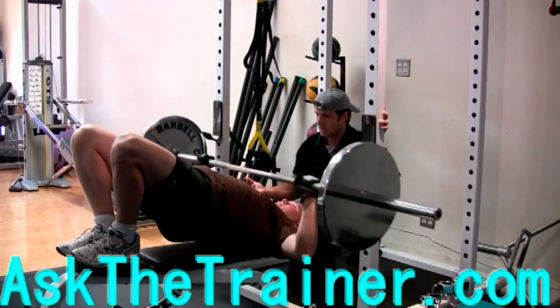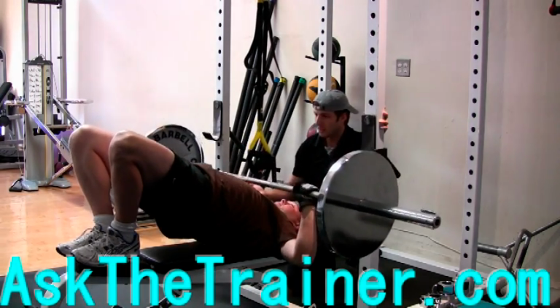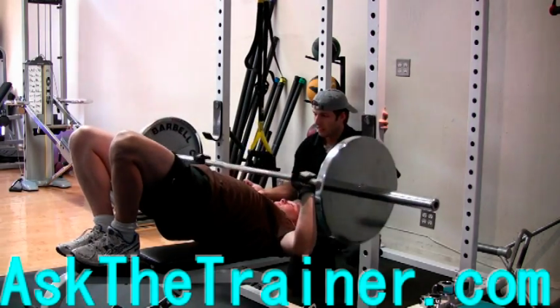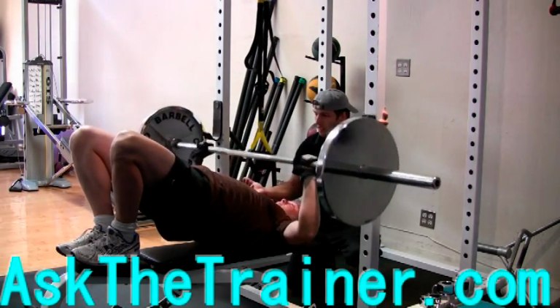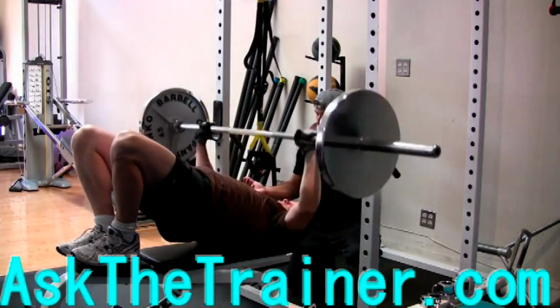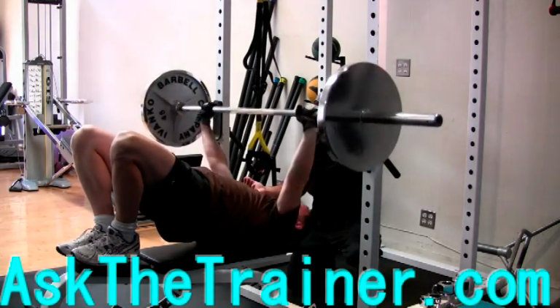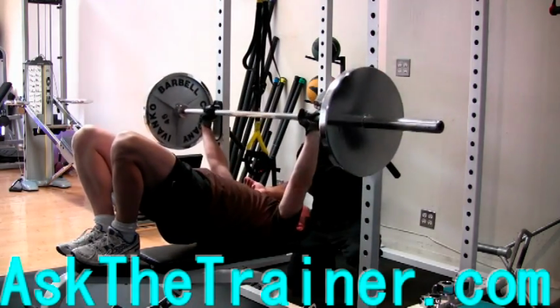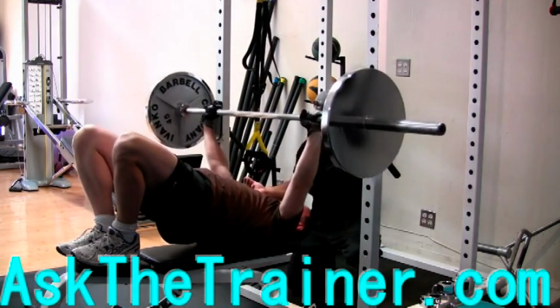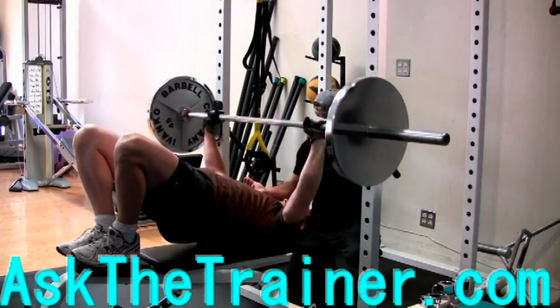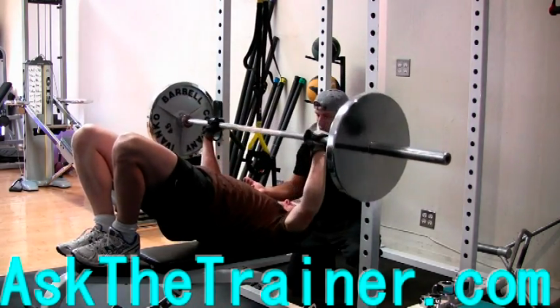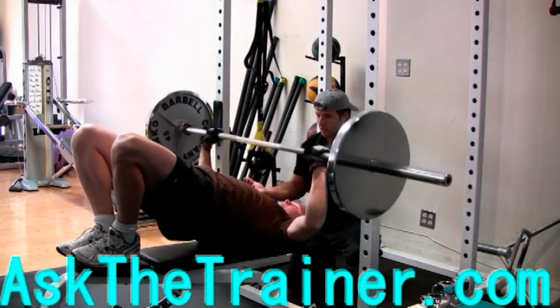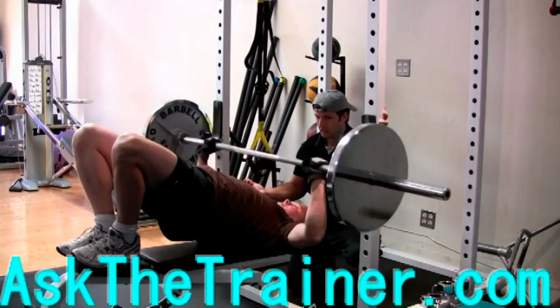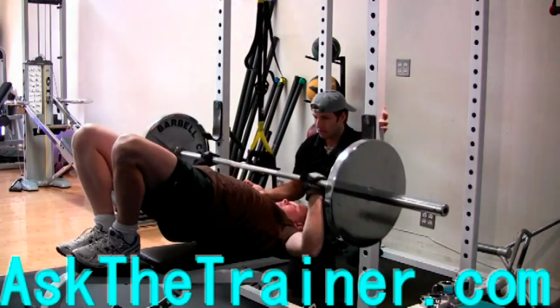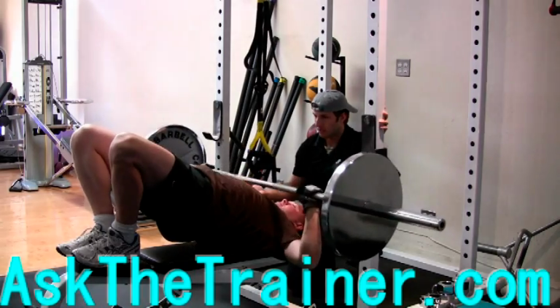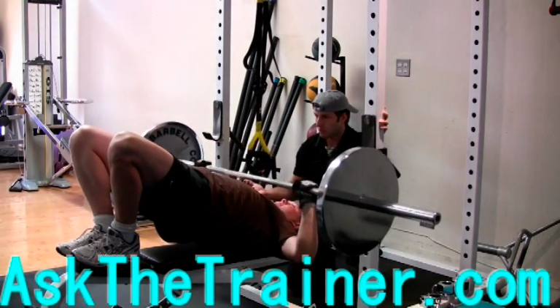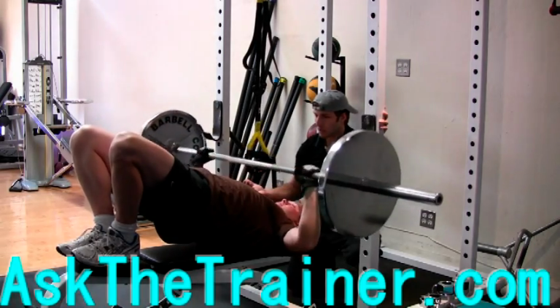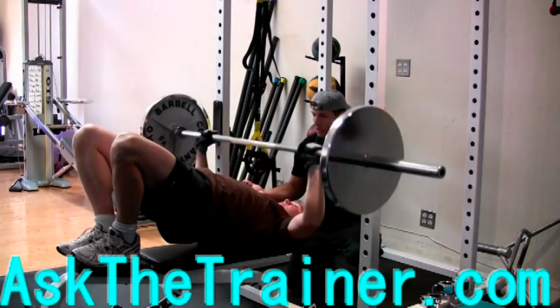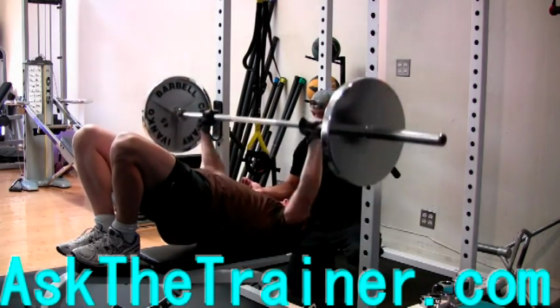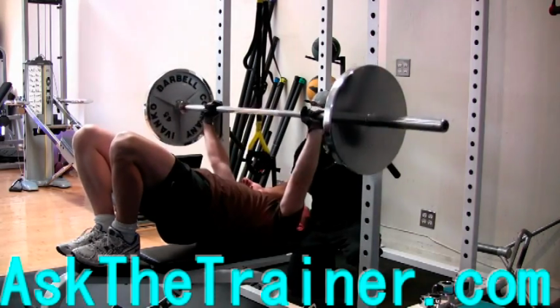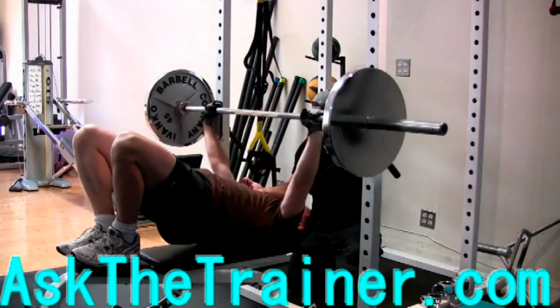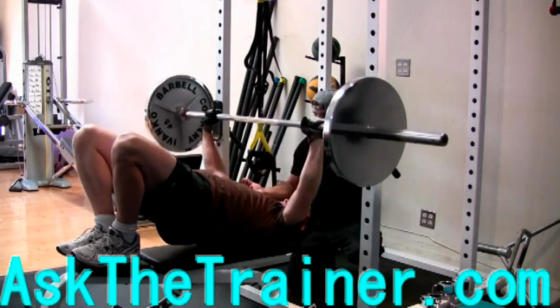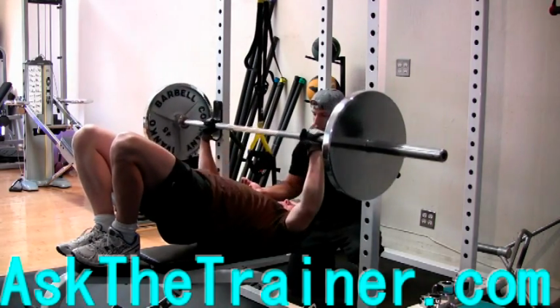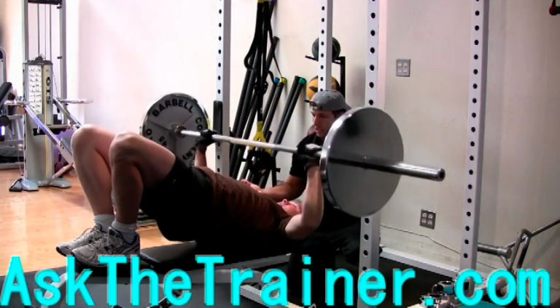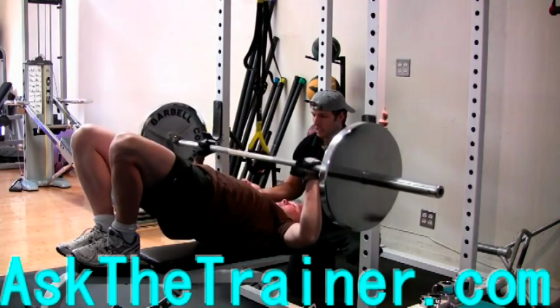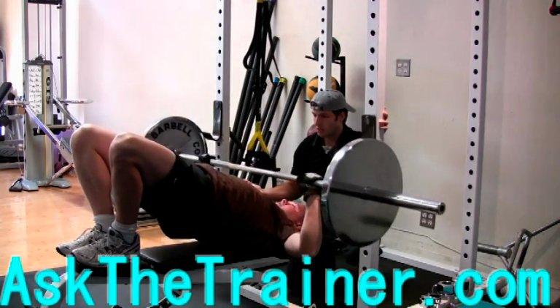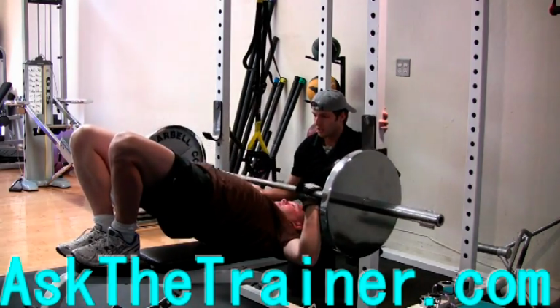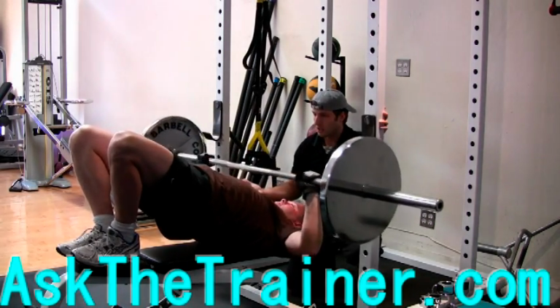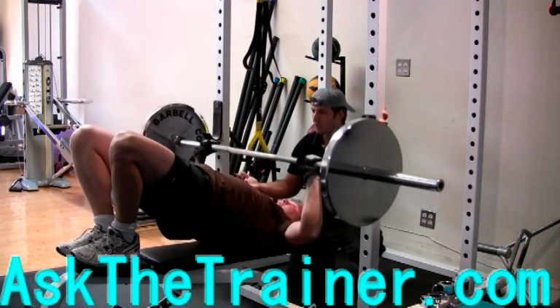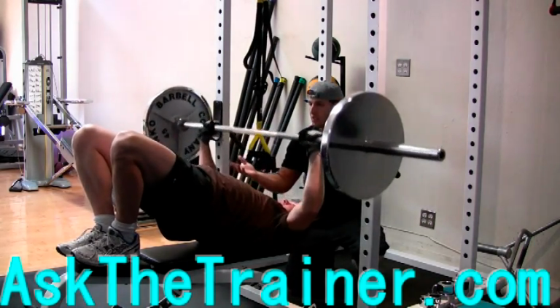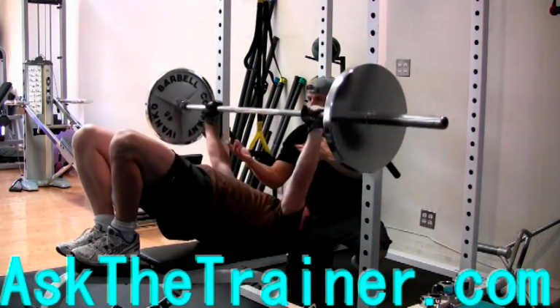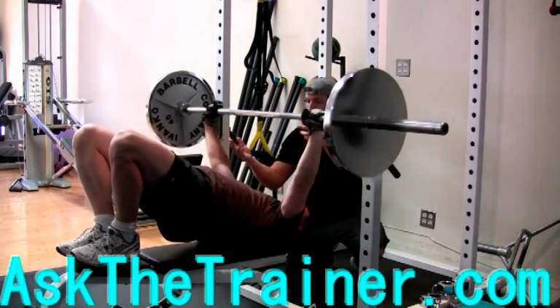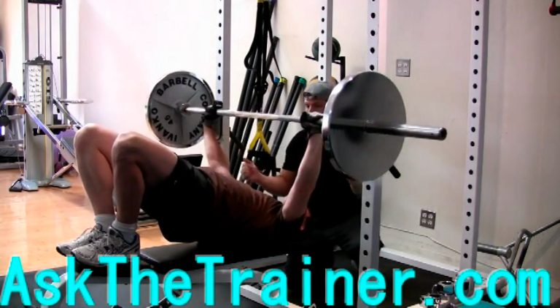You should be contracting your glutes tightly. This supine bridge position puts you in the perfect angle to work your lower chest.